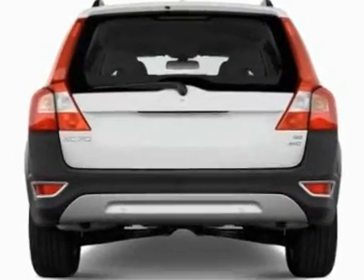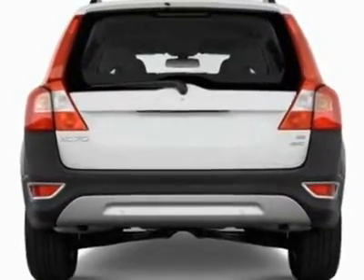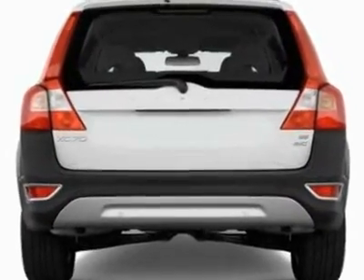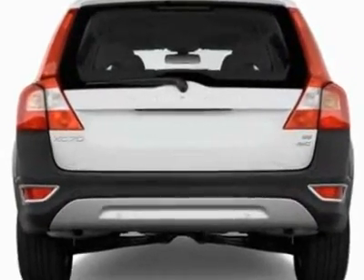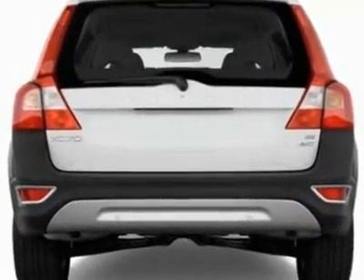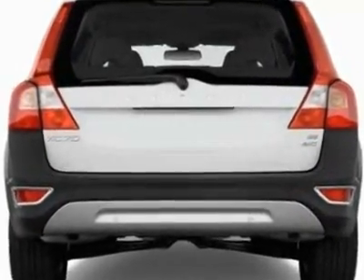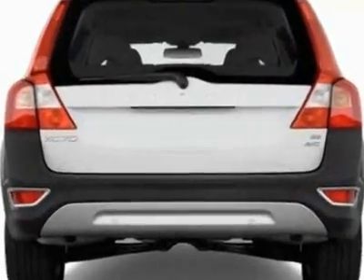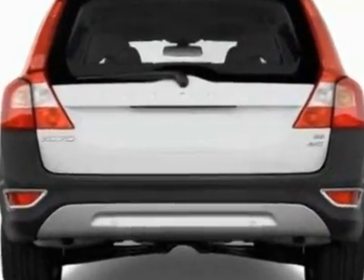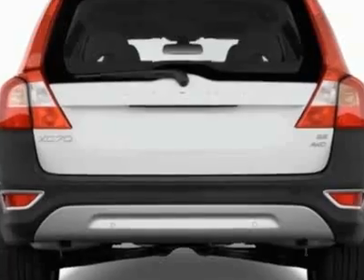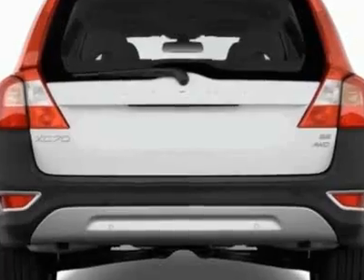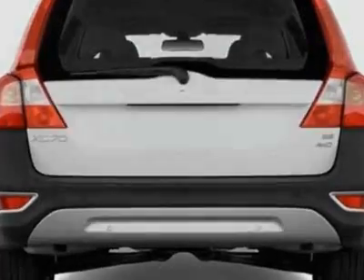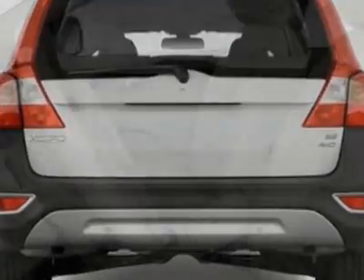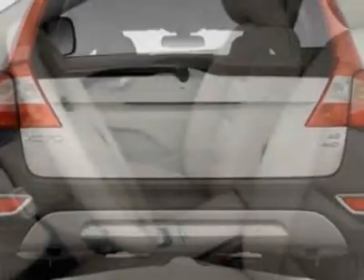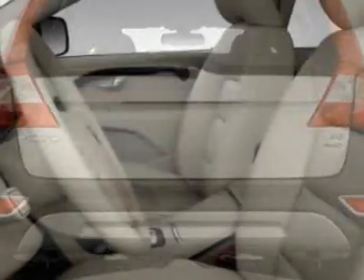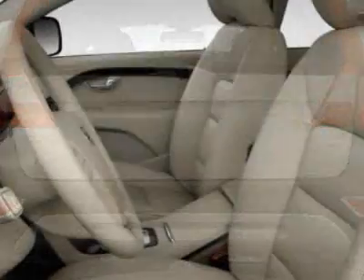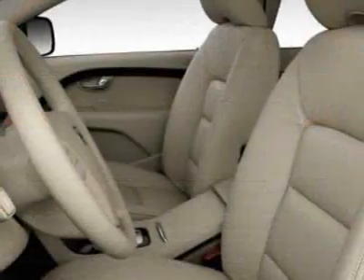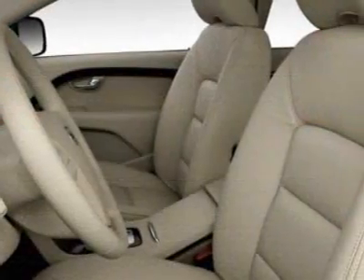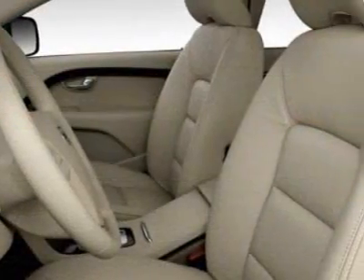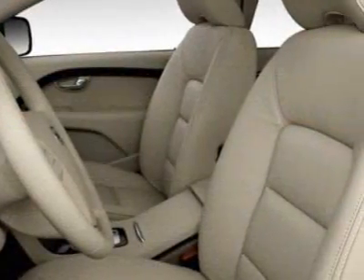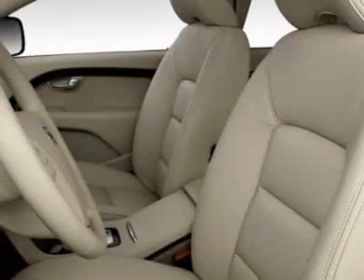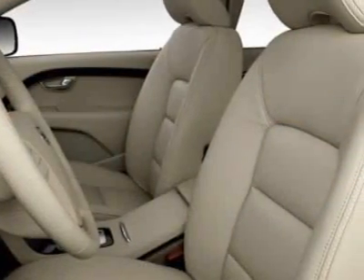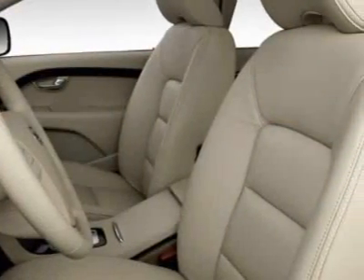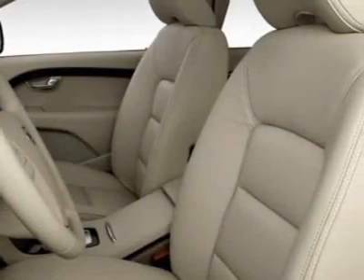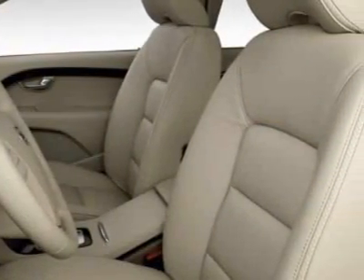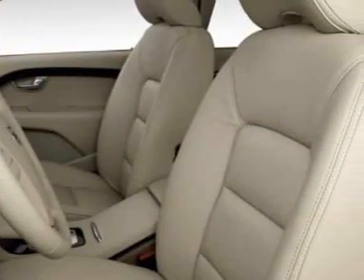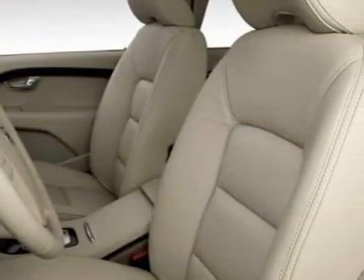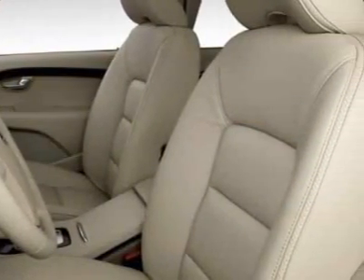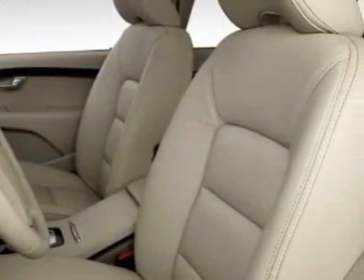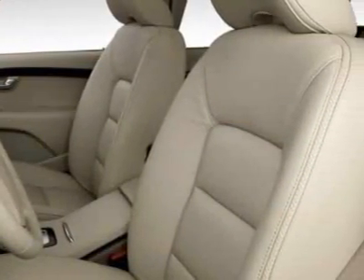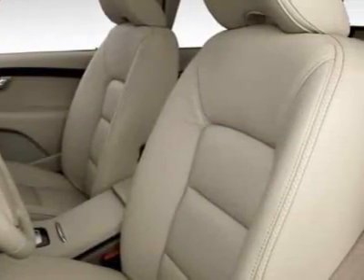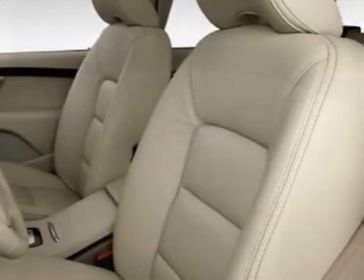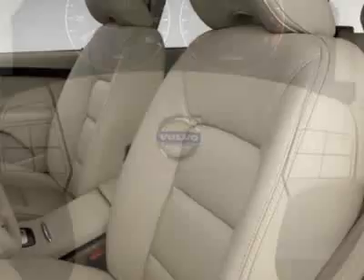Additional options for this vehicle include power locks, phone, passenger airbag, and heated mirrors.